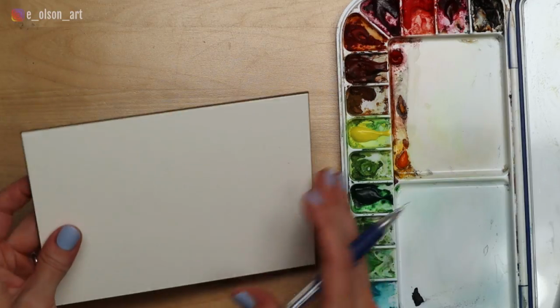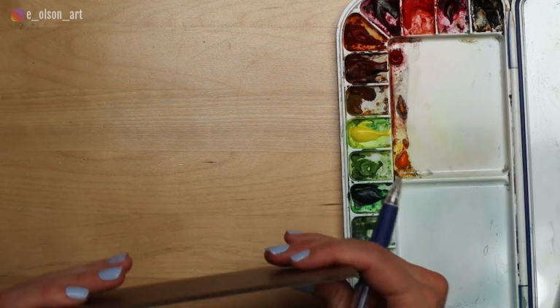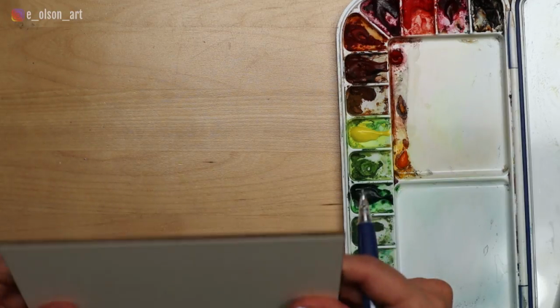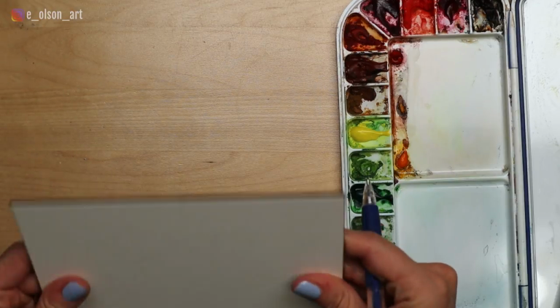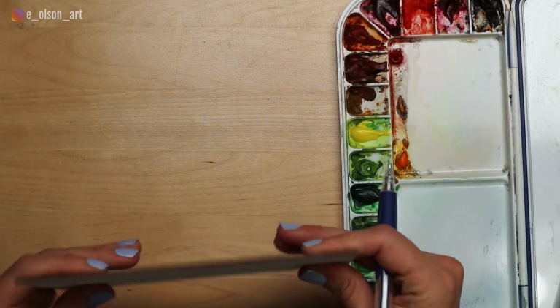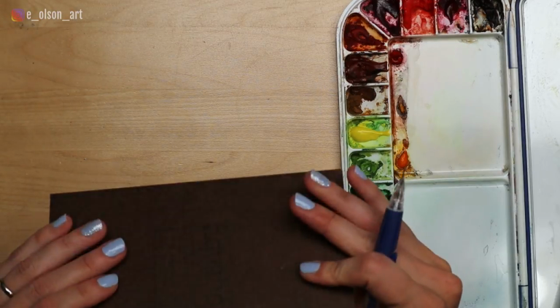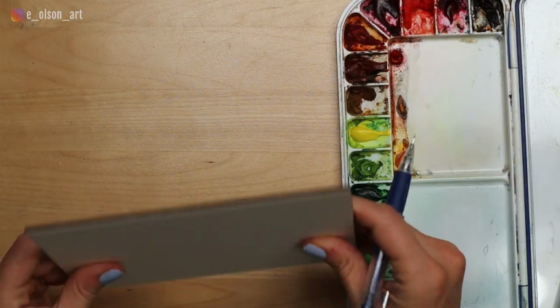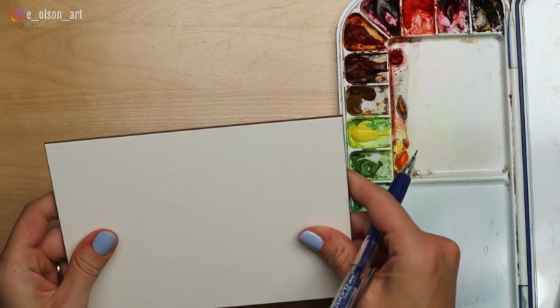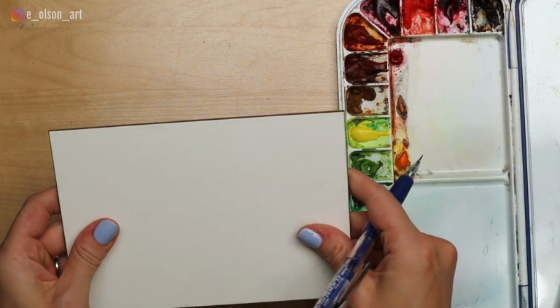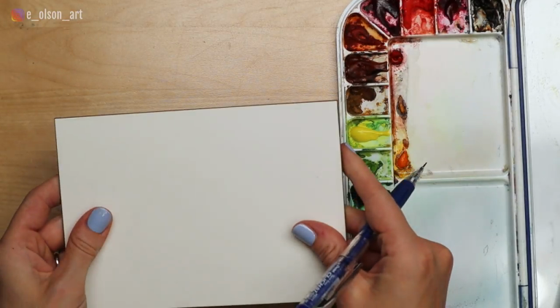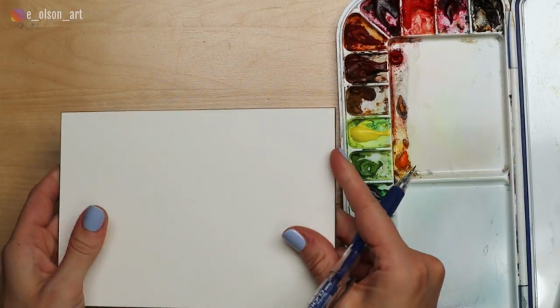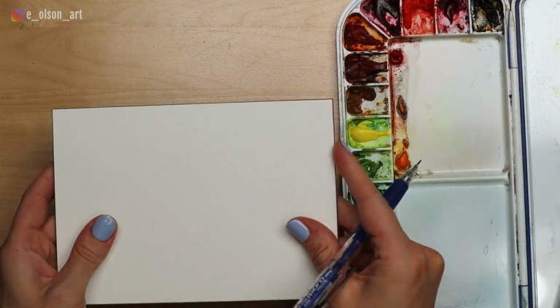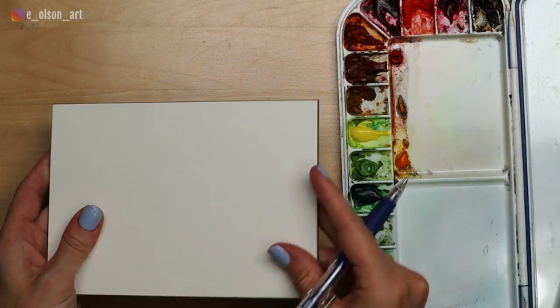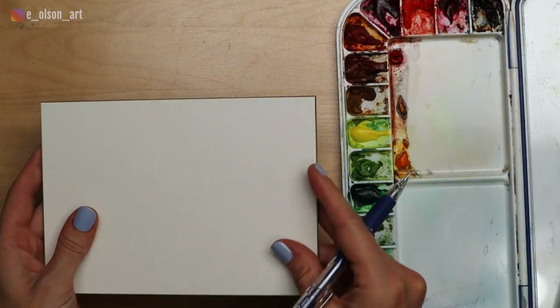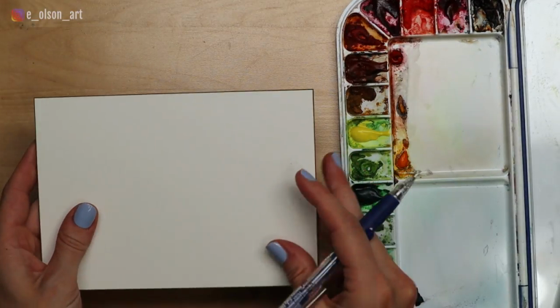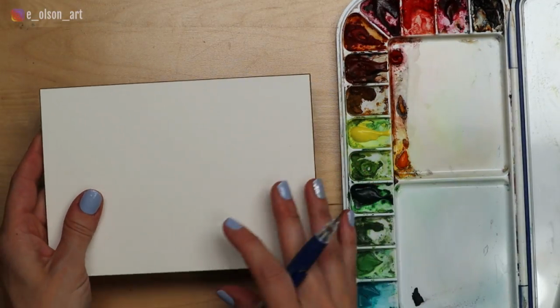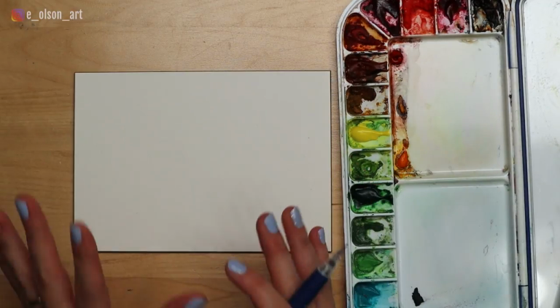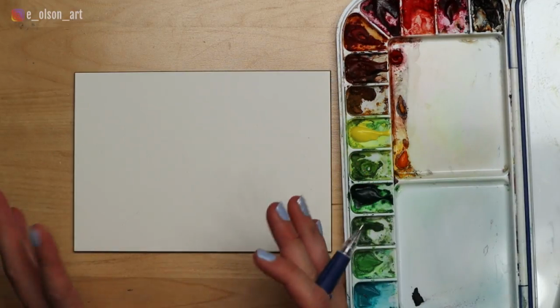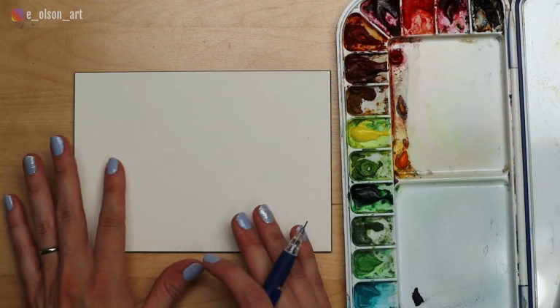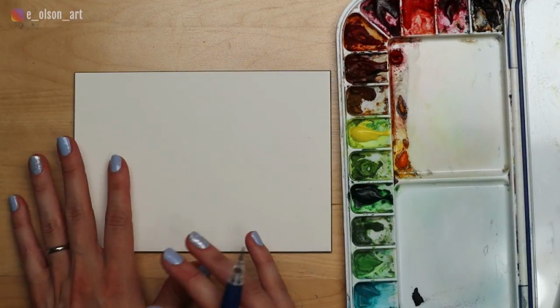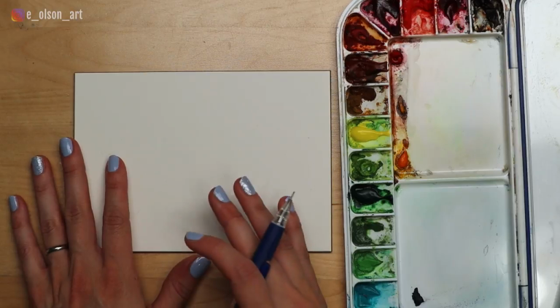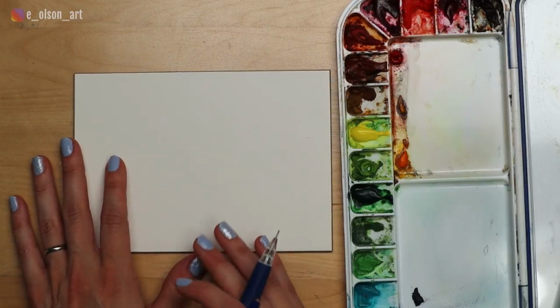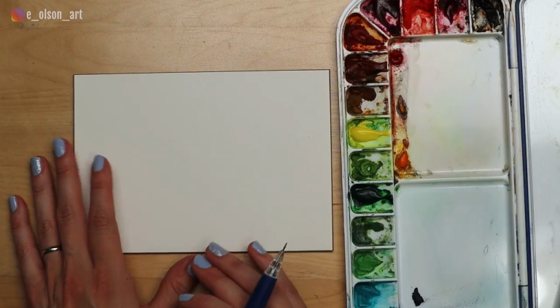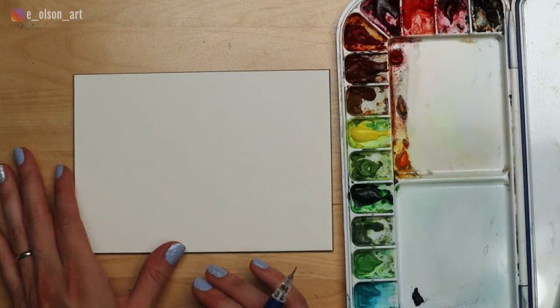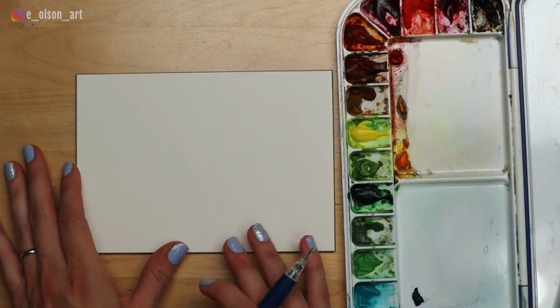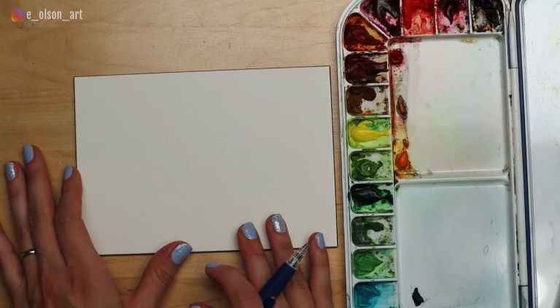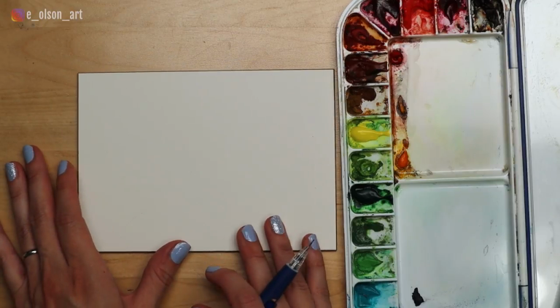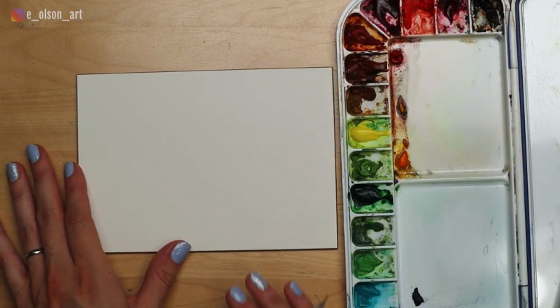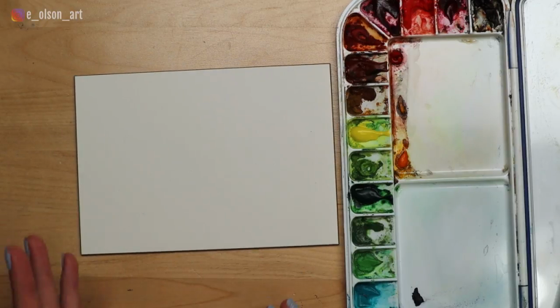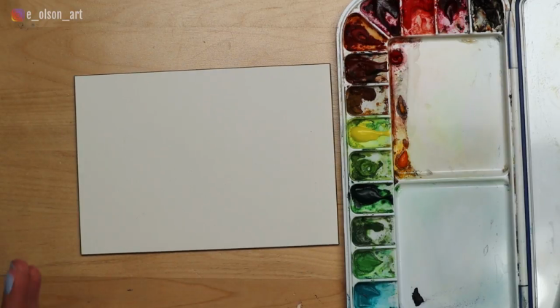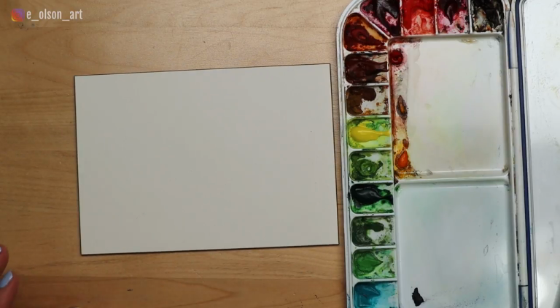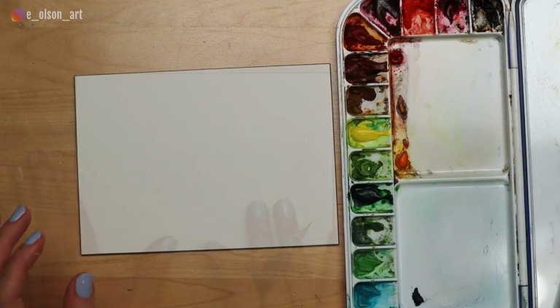The lovely thing about an aqua board is that it's hard — it doesn't warp or buckle in any way. It's also very easy to lift paint back out, which is awesome. Really fun surface.